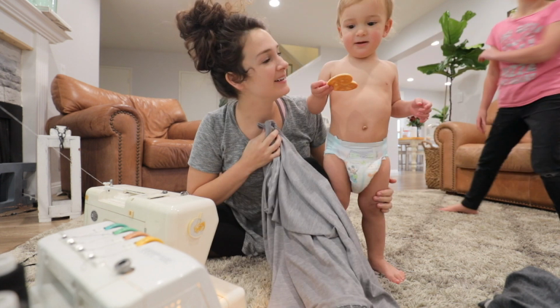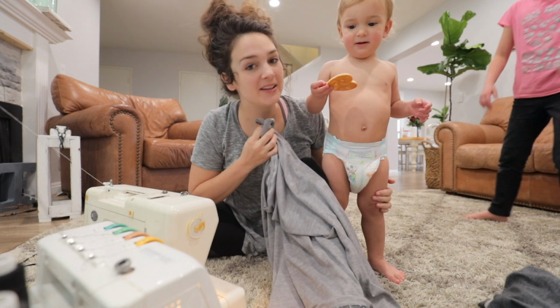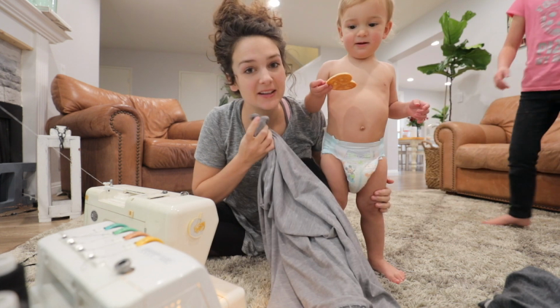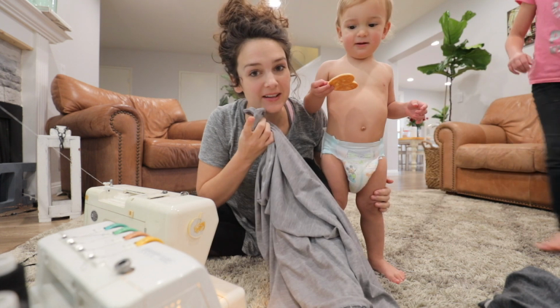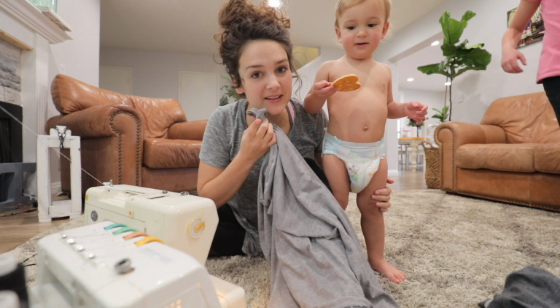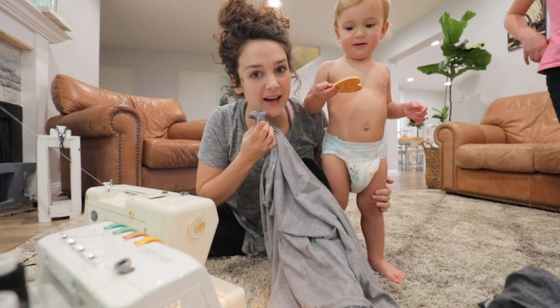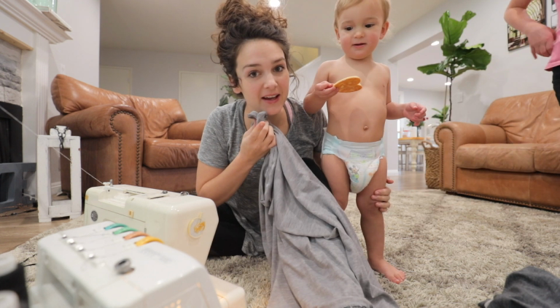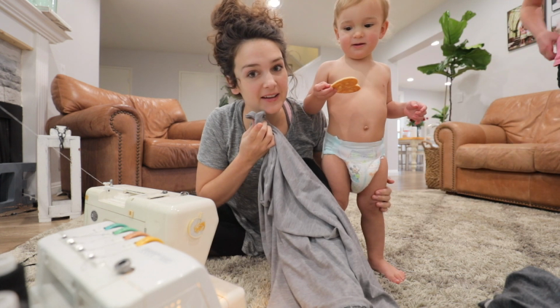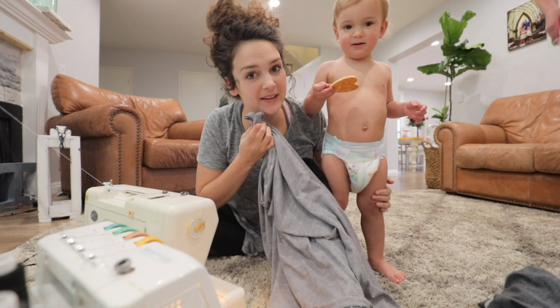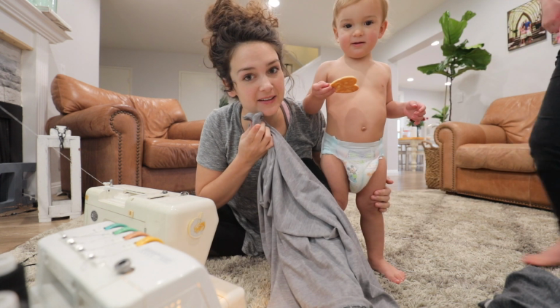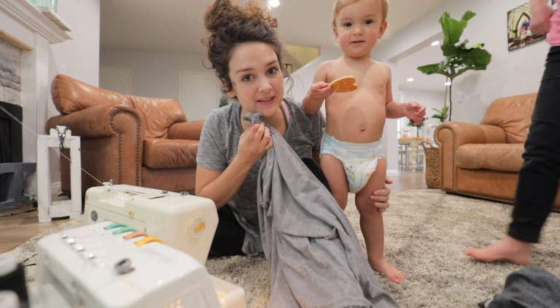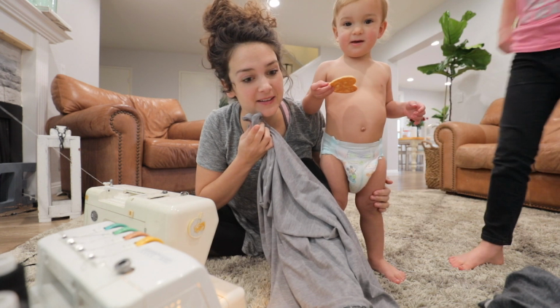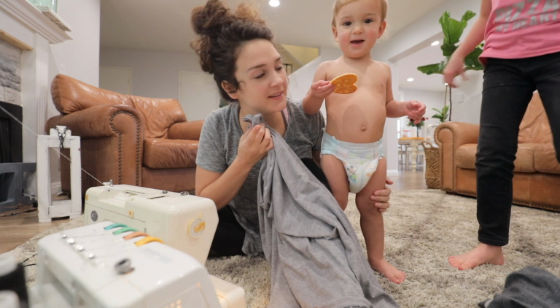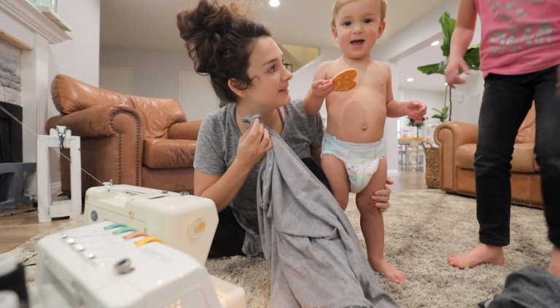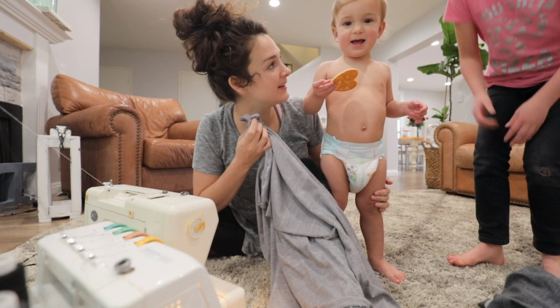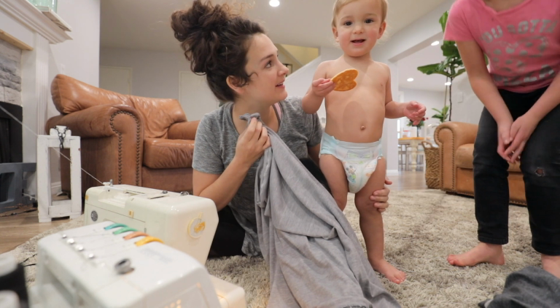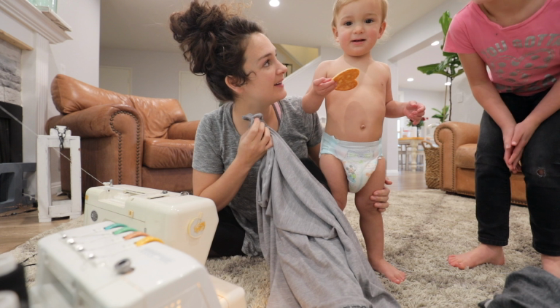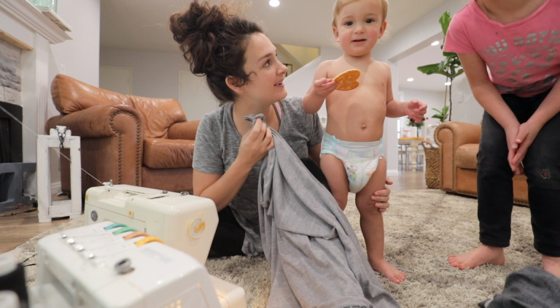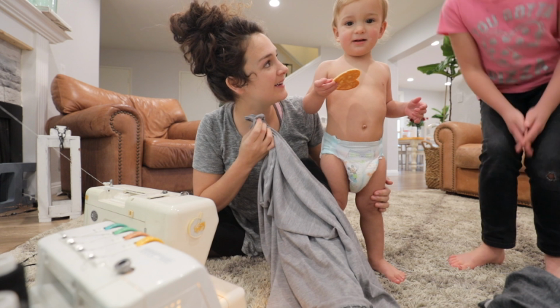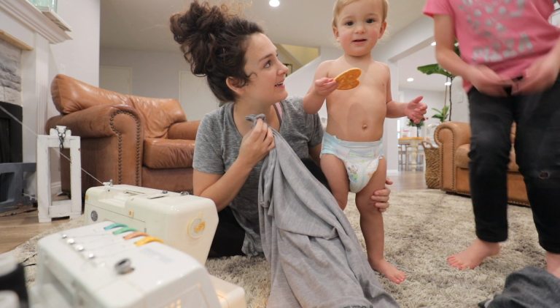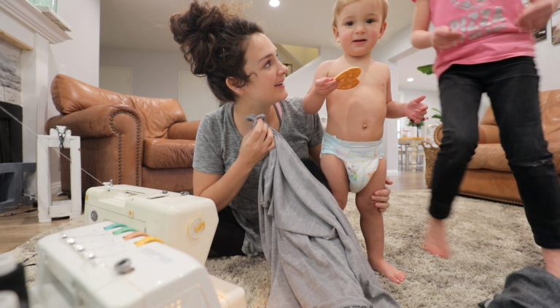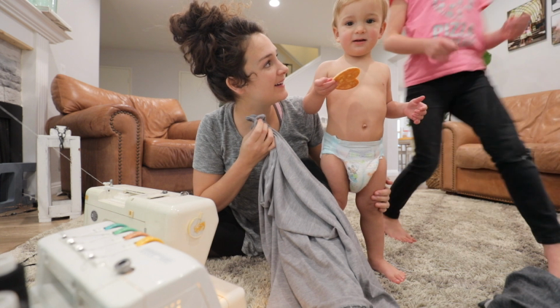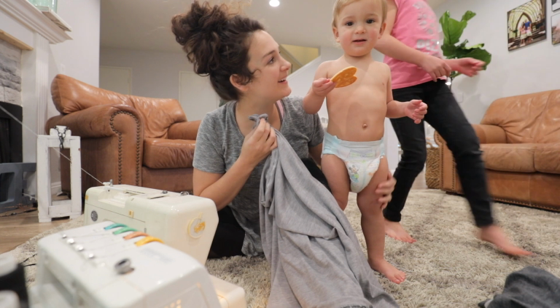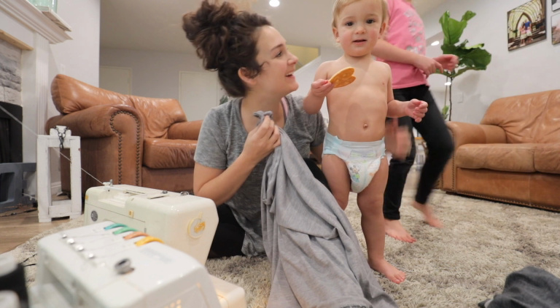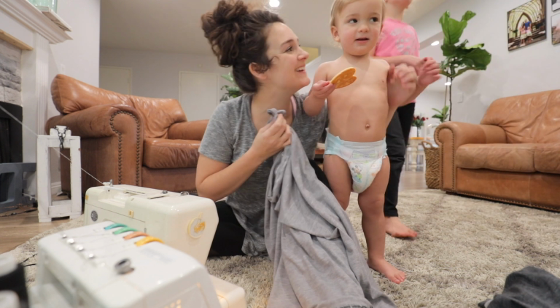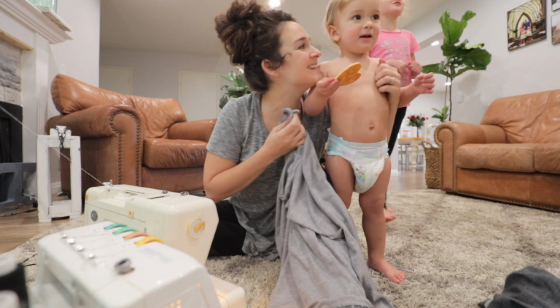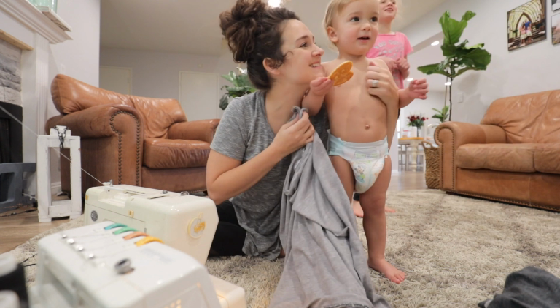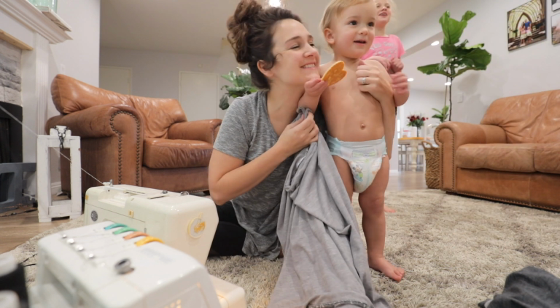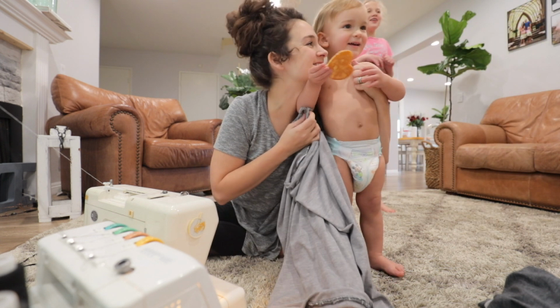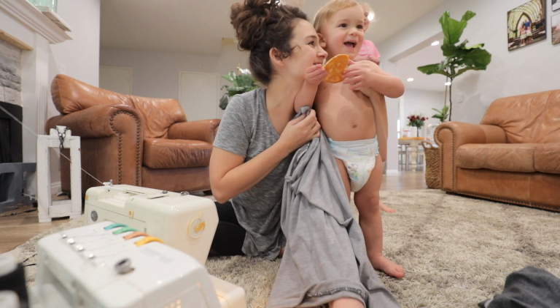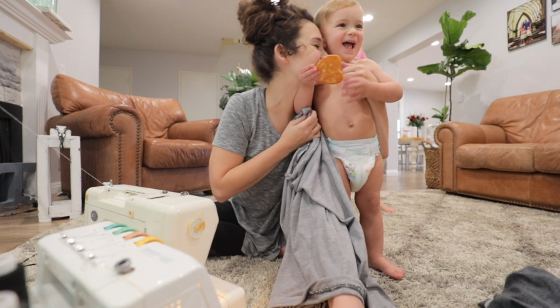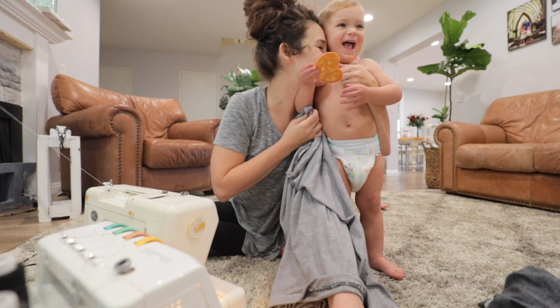Can you say hi? Hi! Oh look at this, so cute!